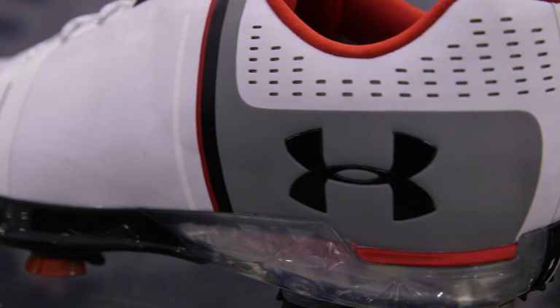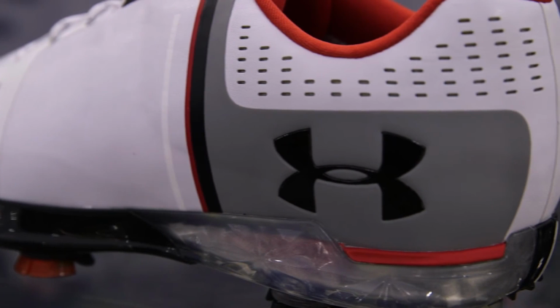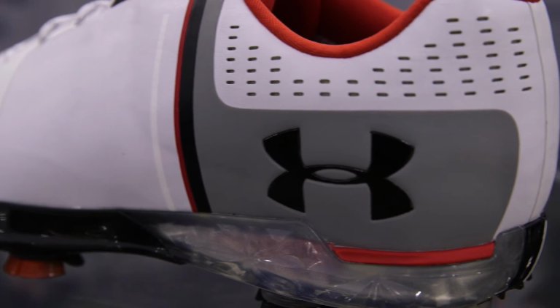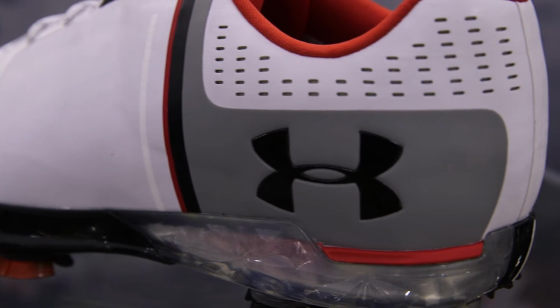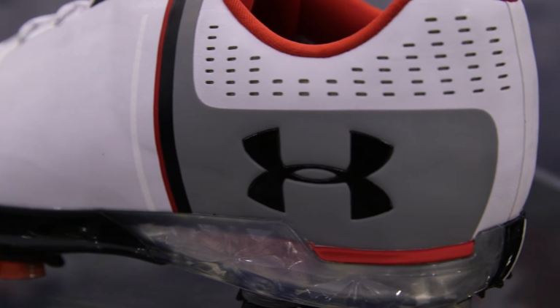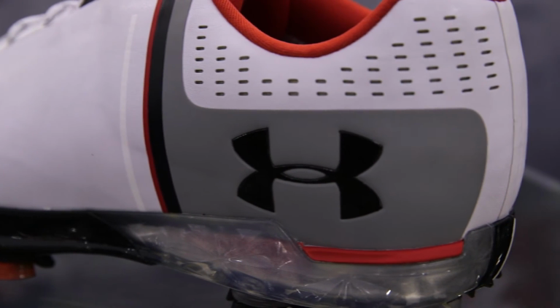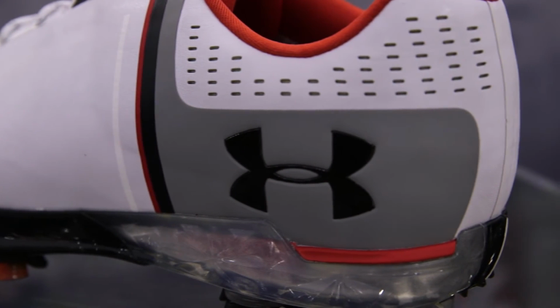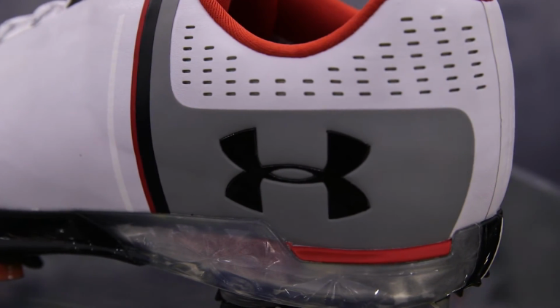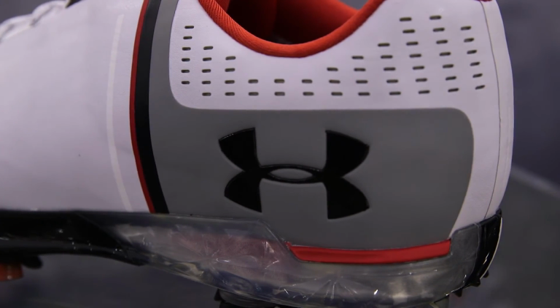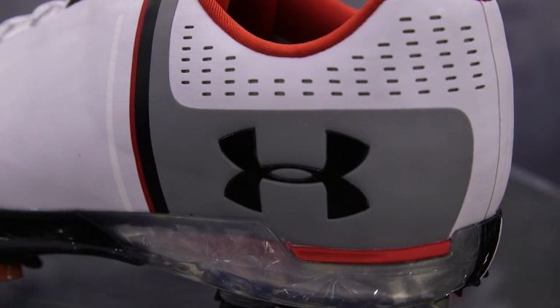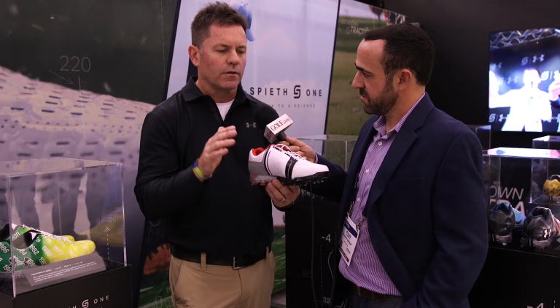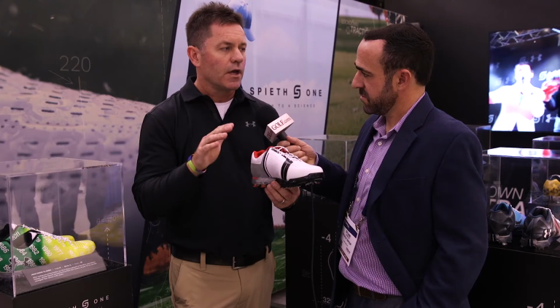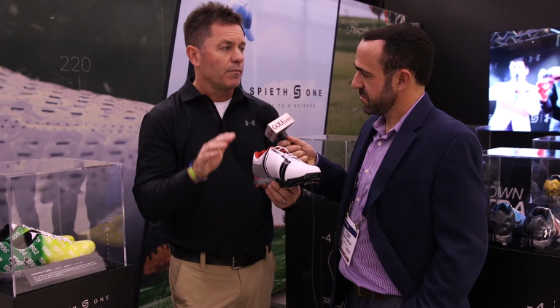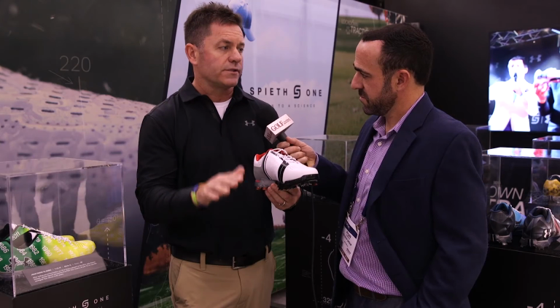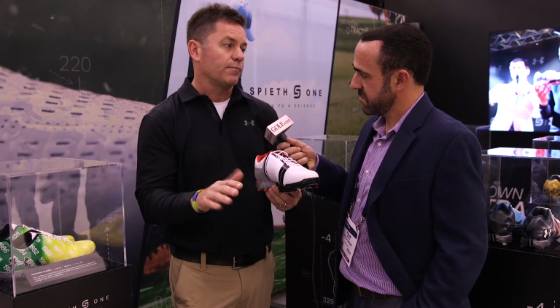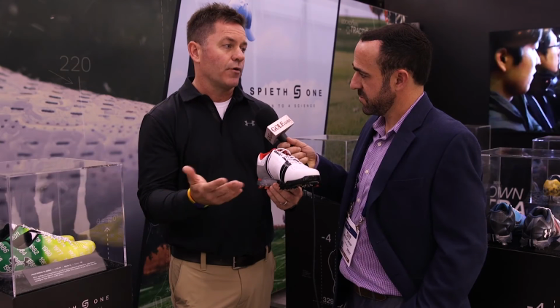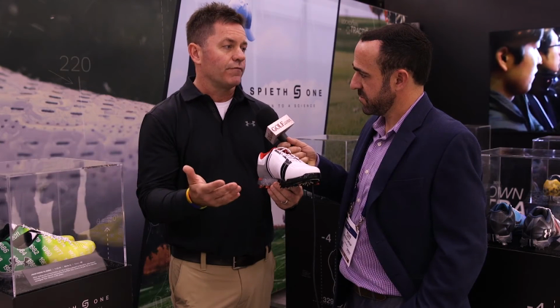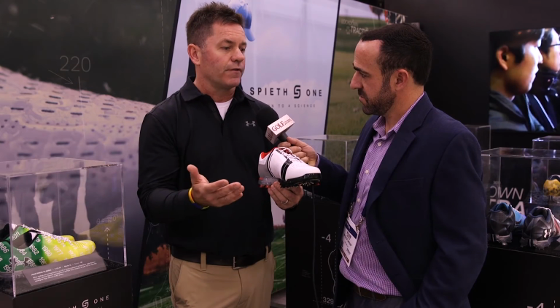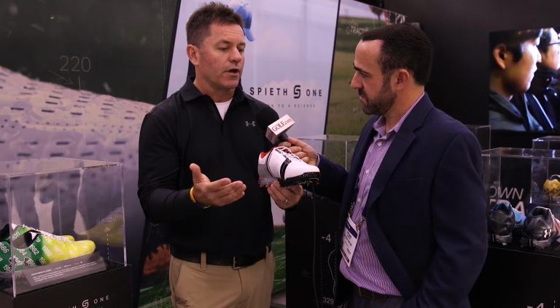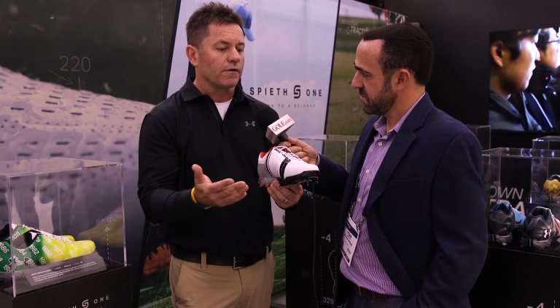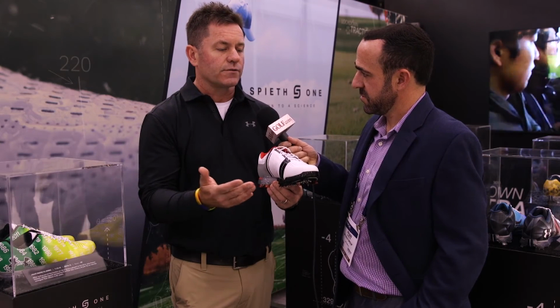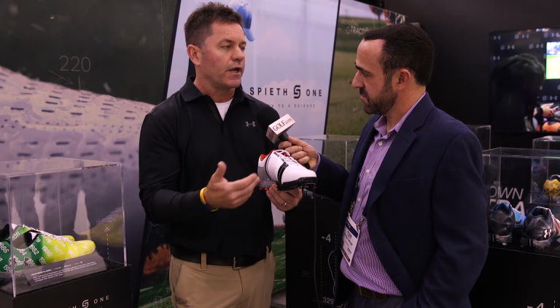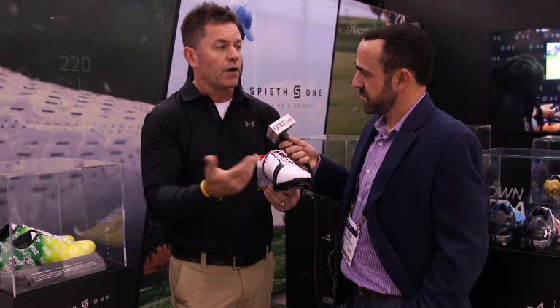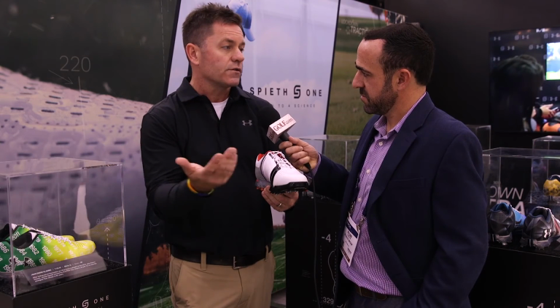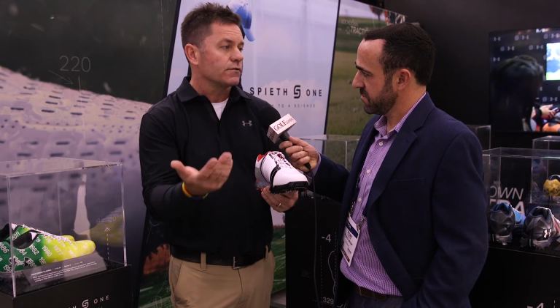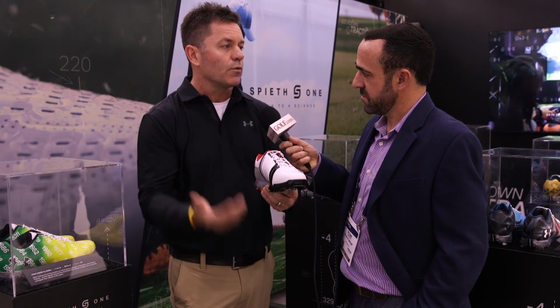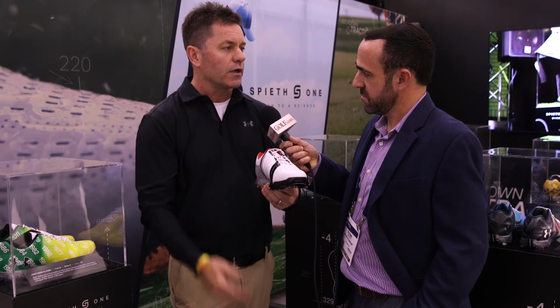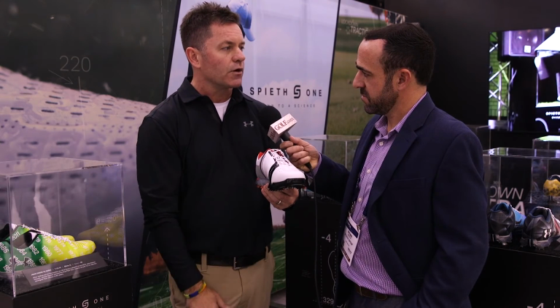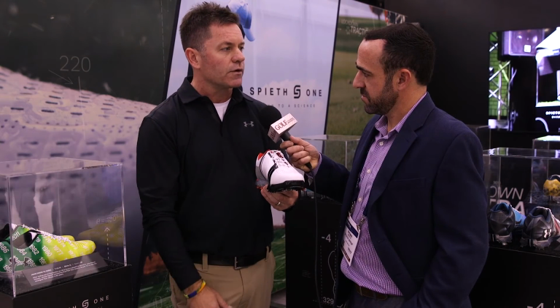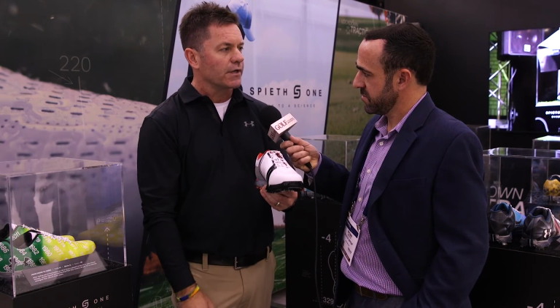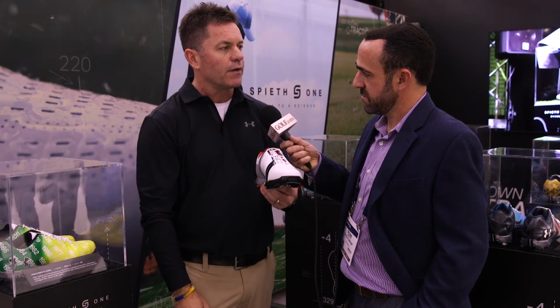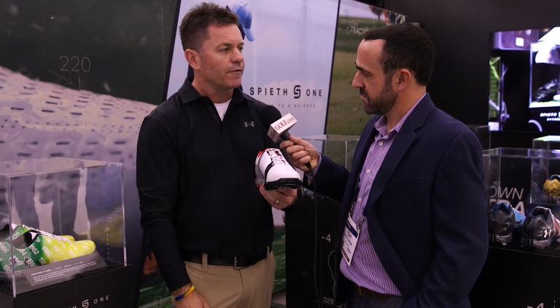So it's super lightweight, comfortable, but supportive for the golf swing and also to walk the course in comfort.